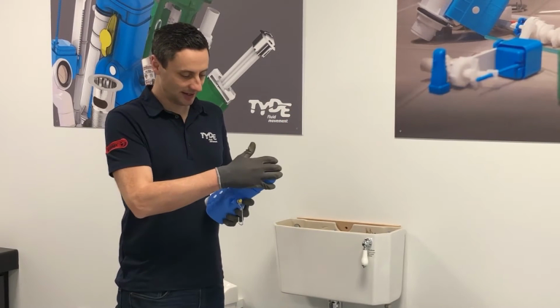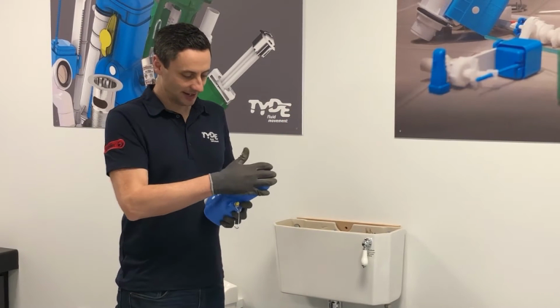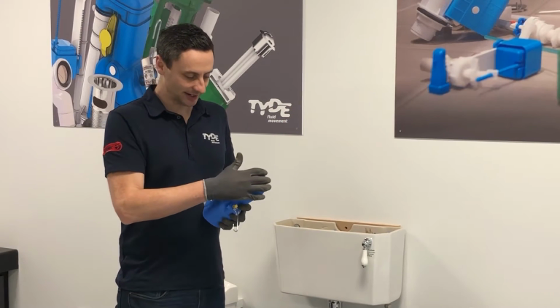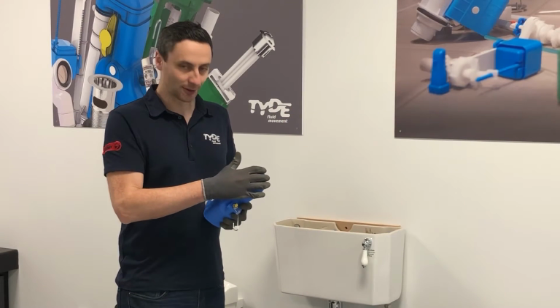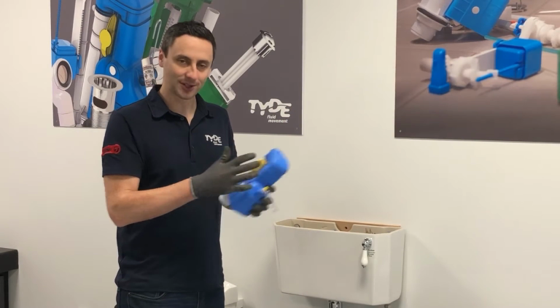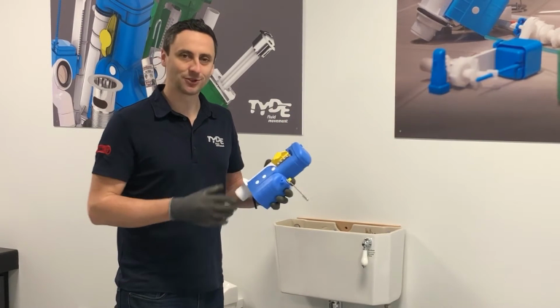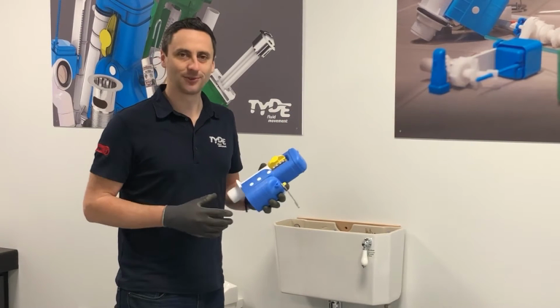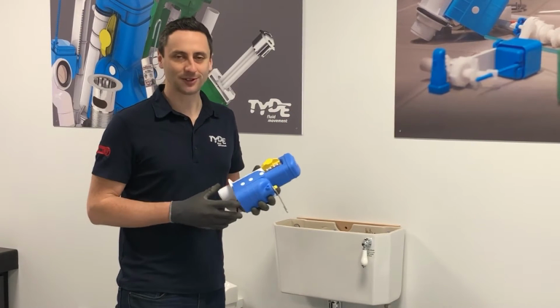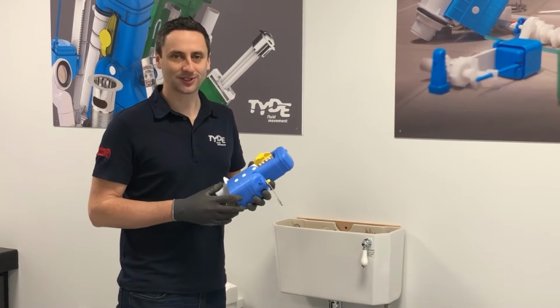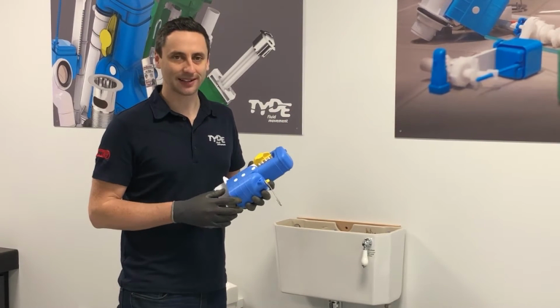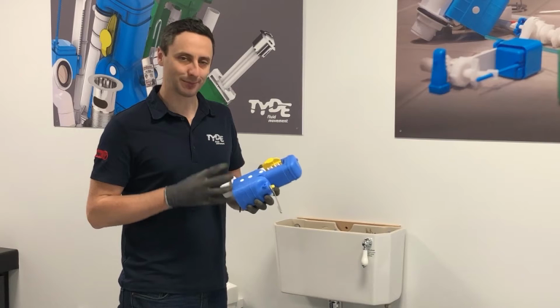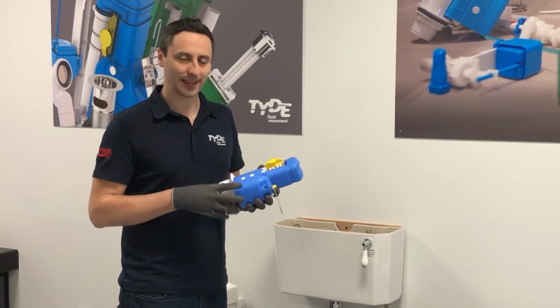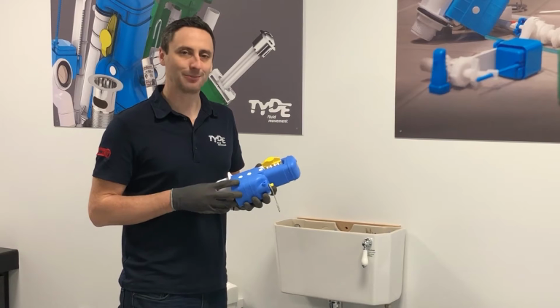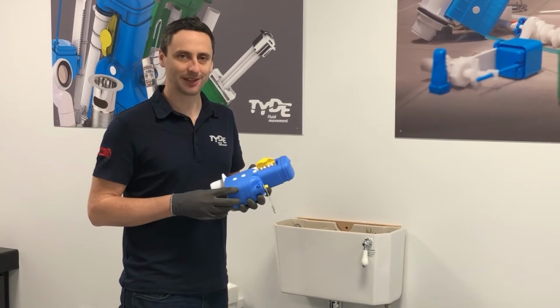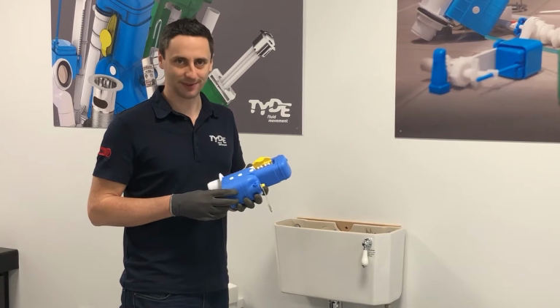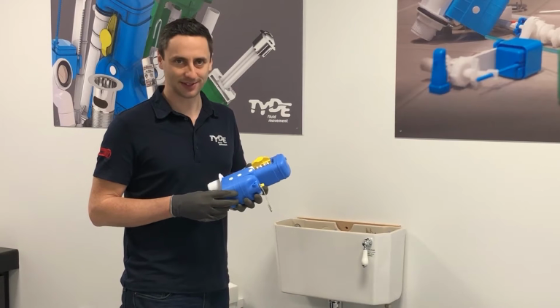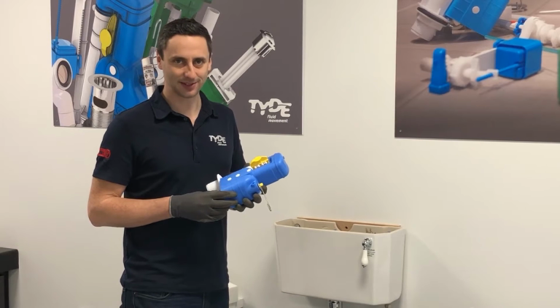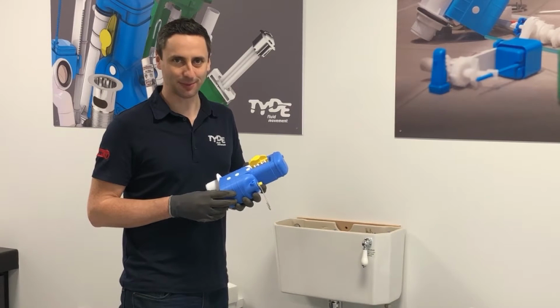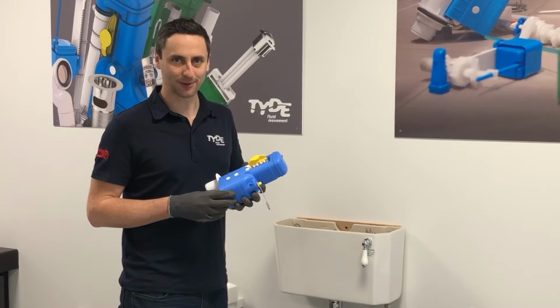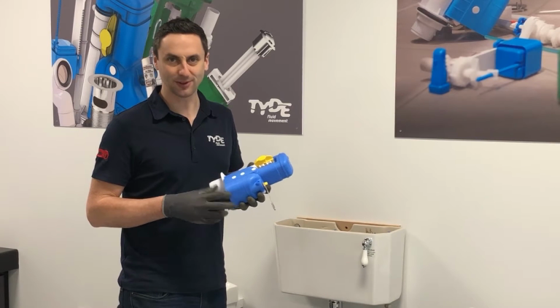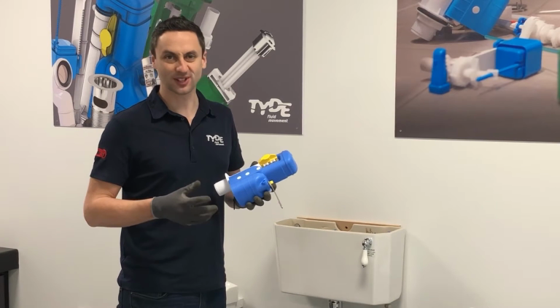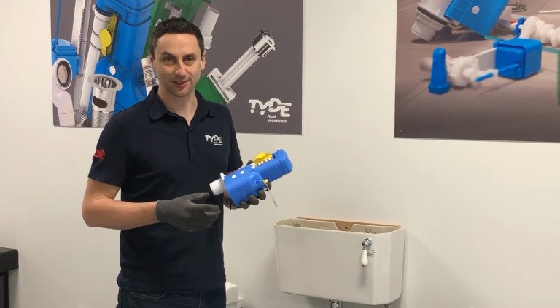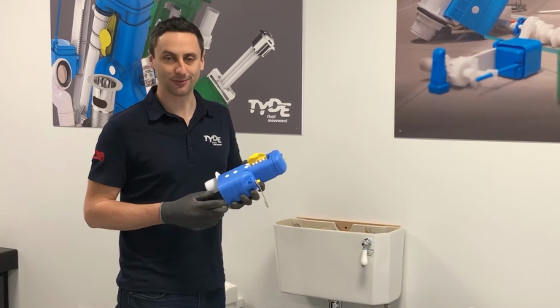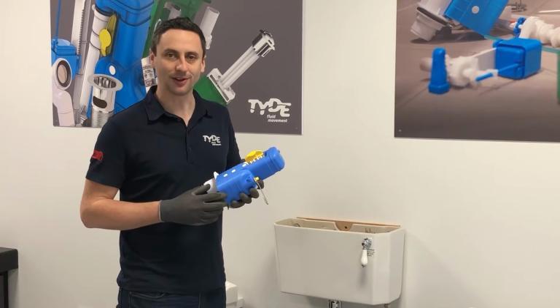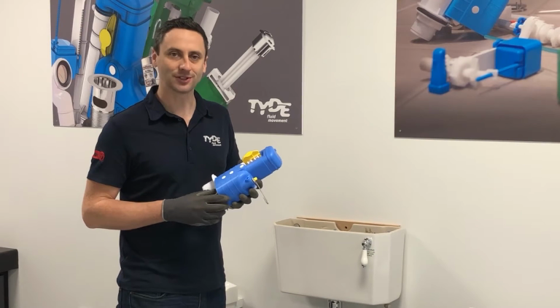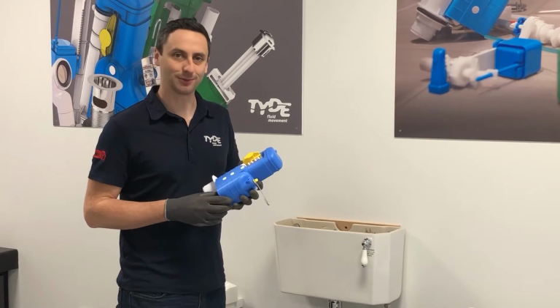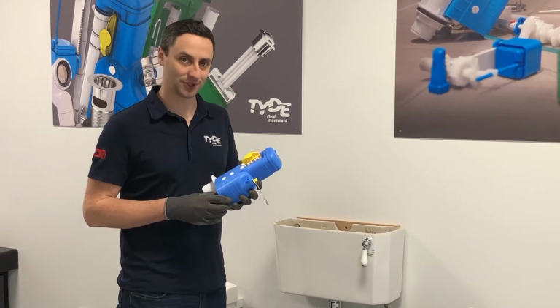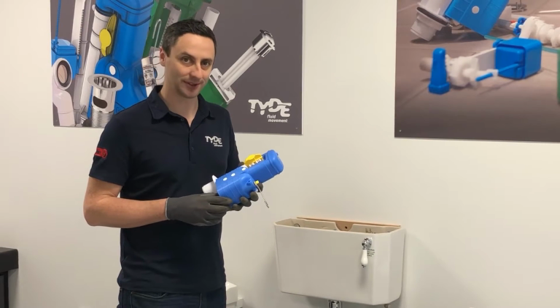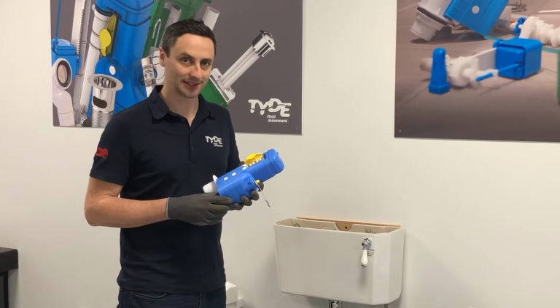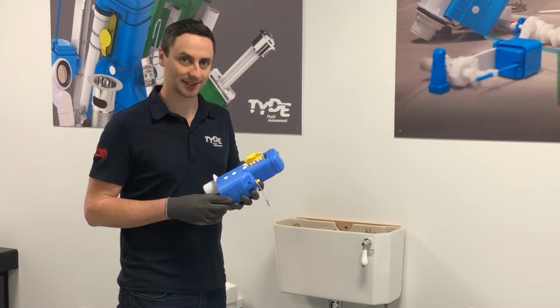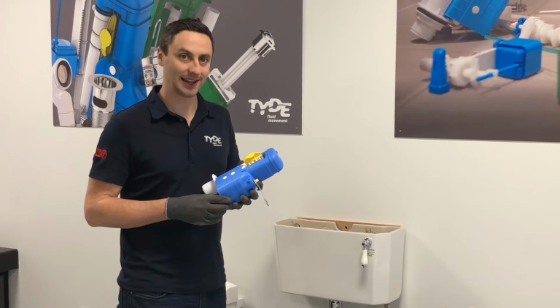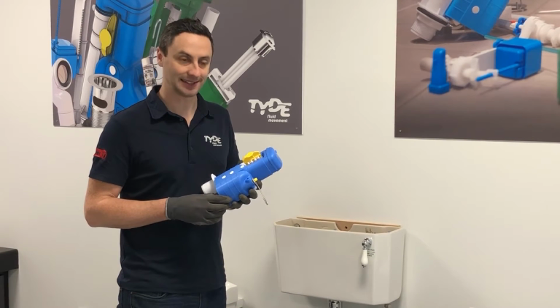It is also dual flush as standard, but can be converted to mono flush — single flush — and we'll show you this later.